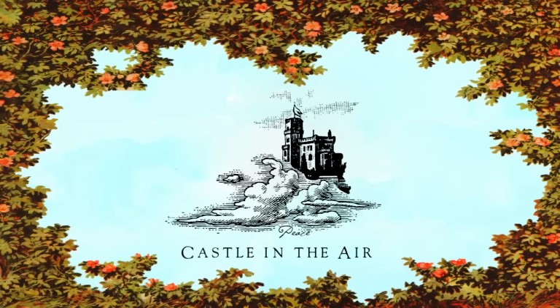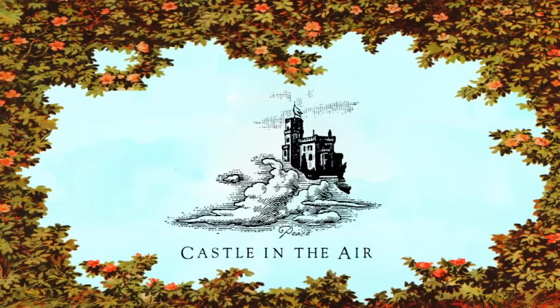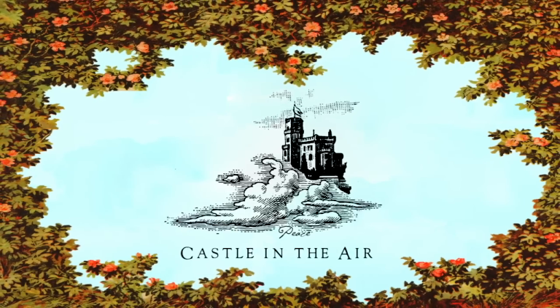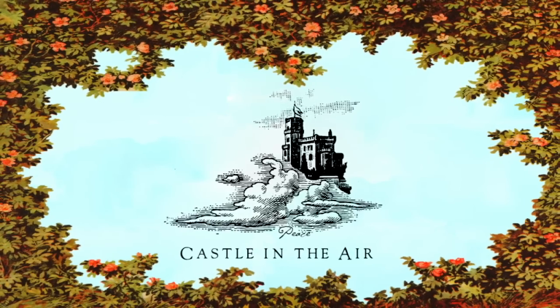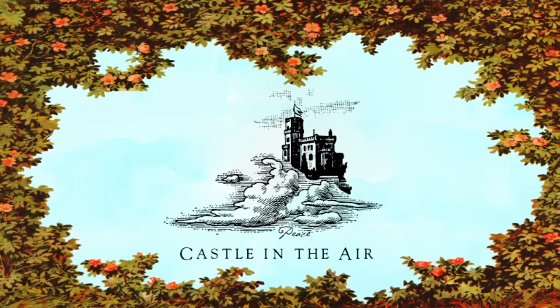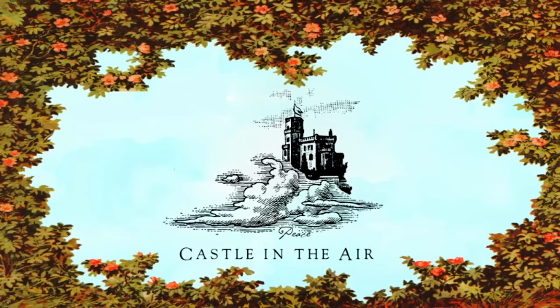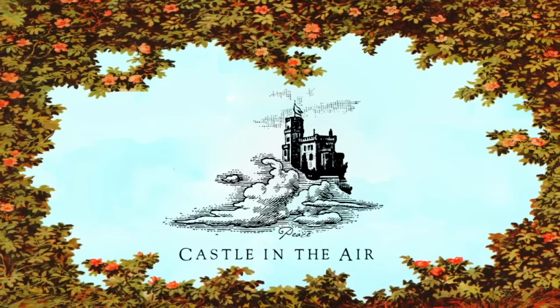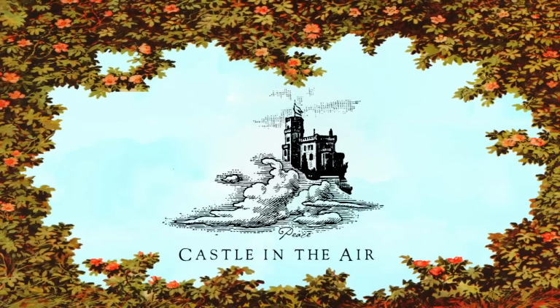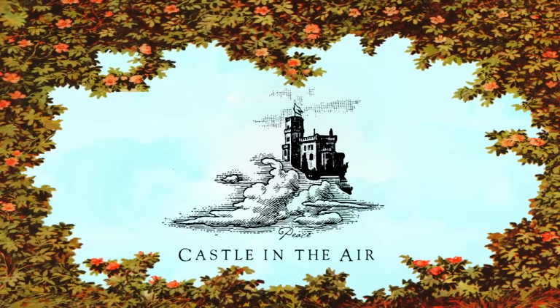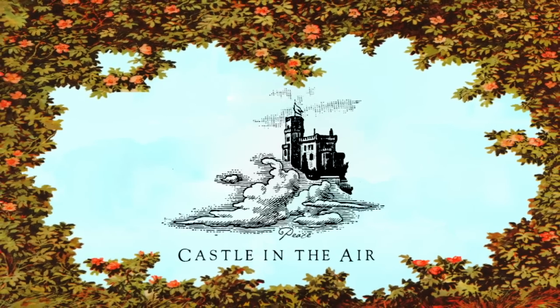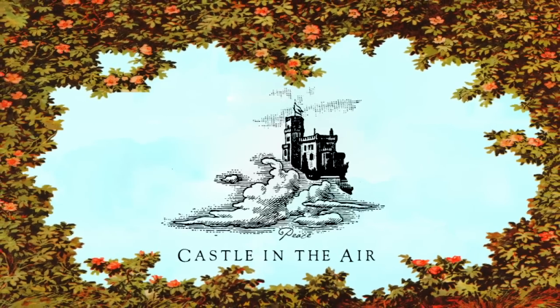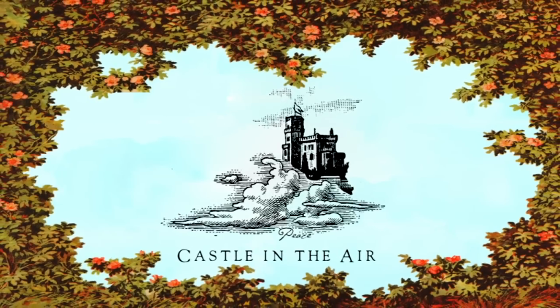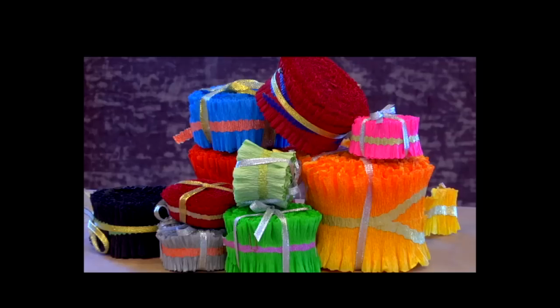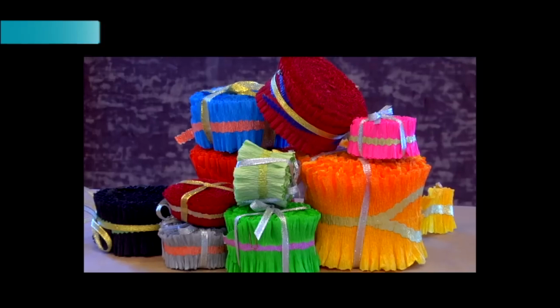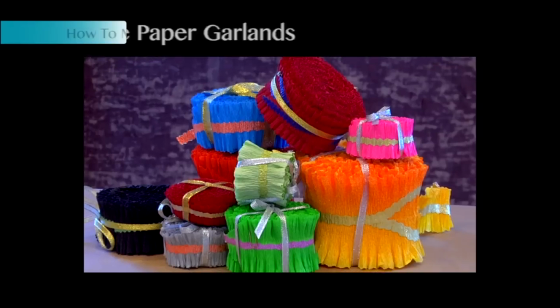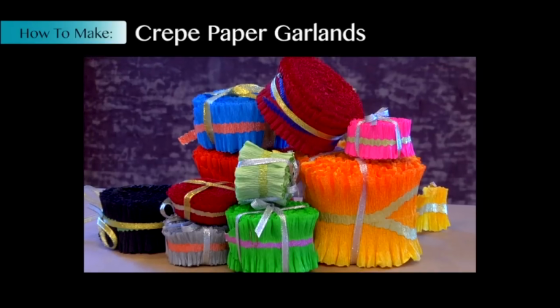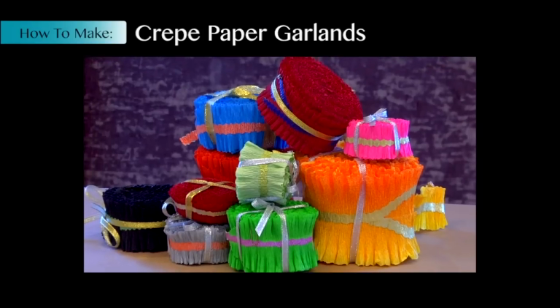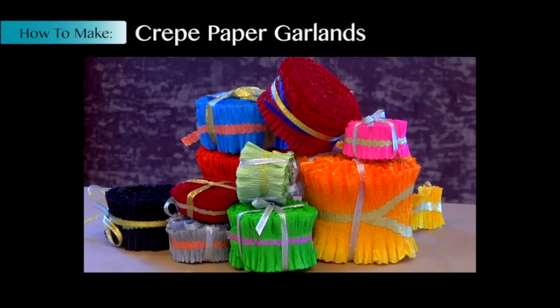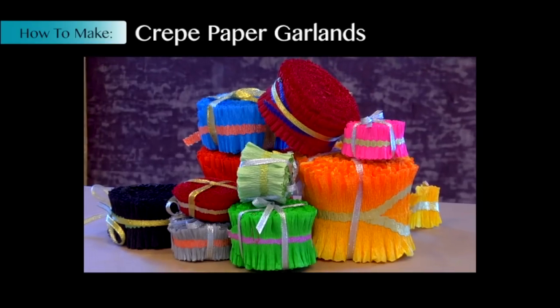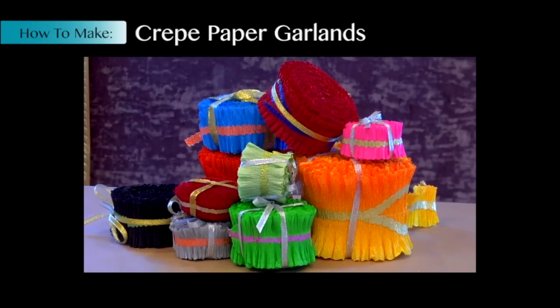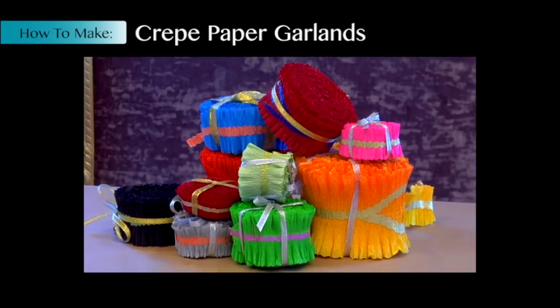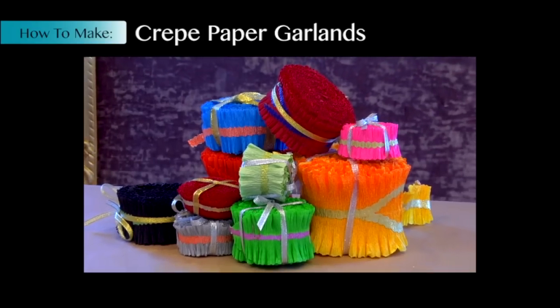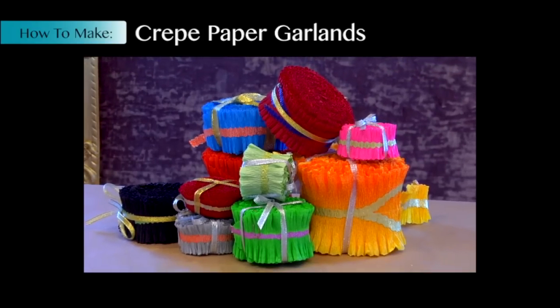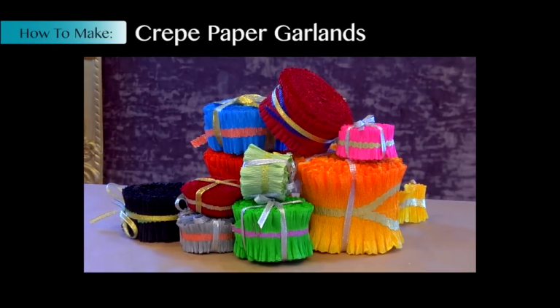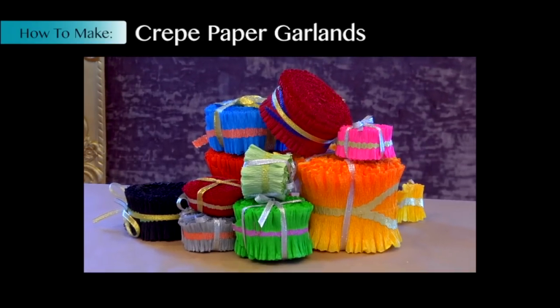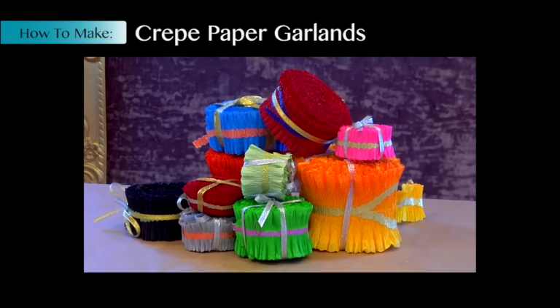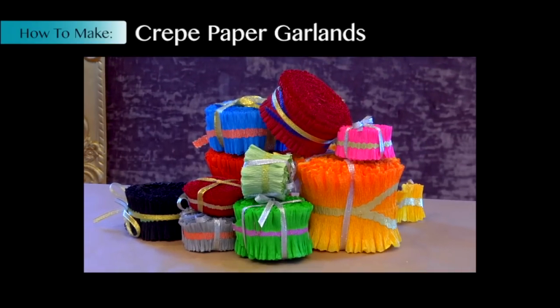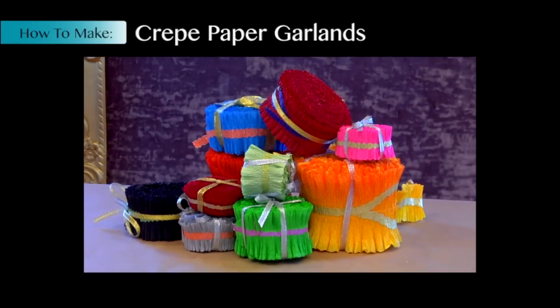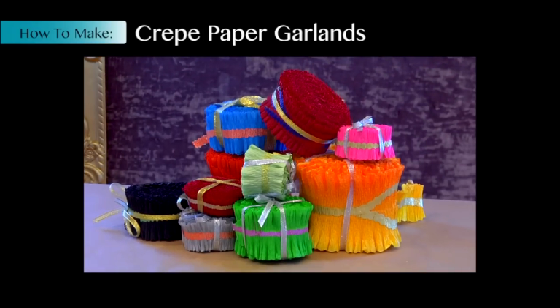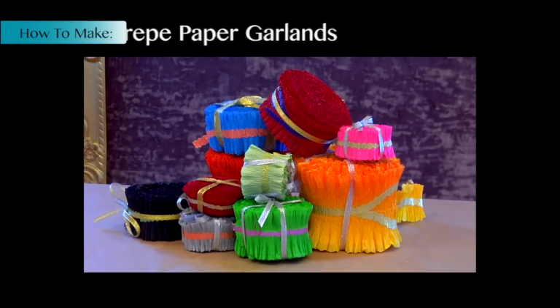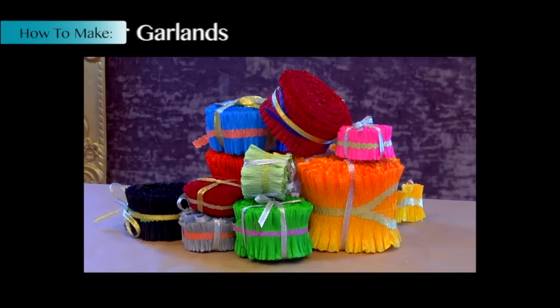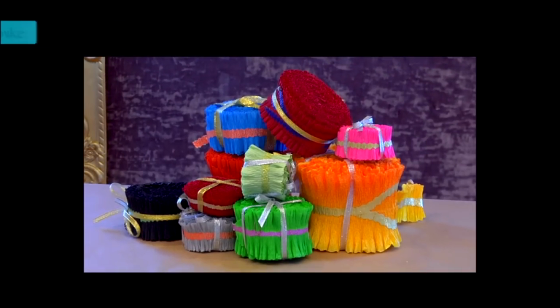Welcome to Castle in the Air. Today we are going to learn how to make crepe paper garlands.